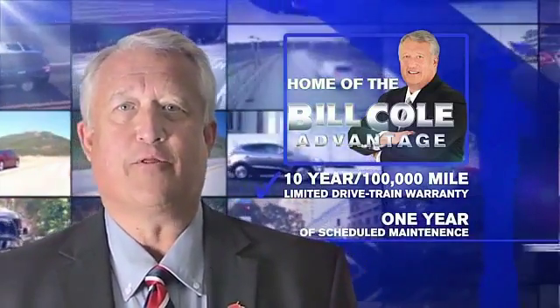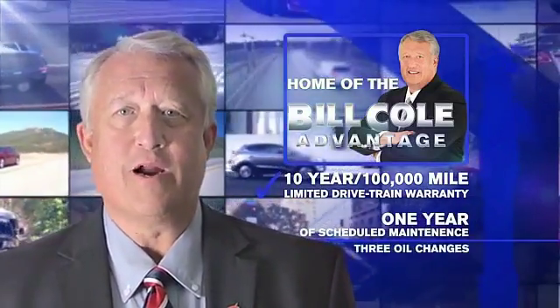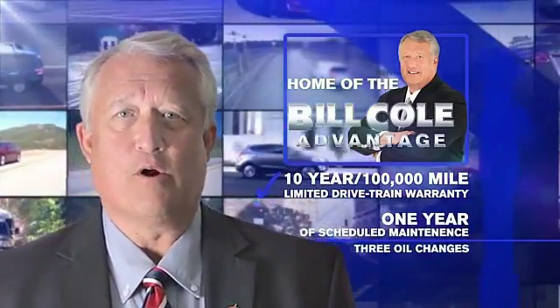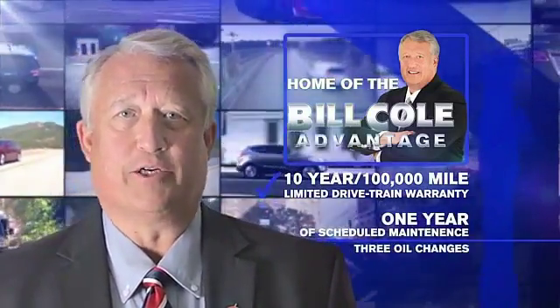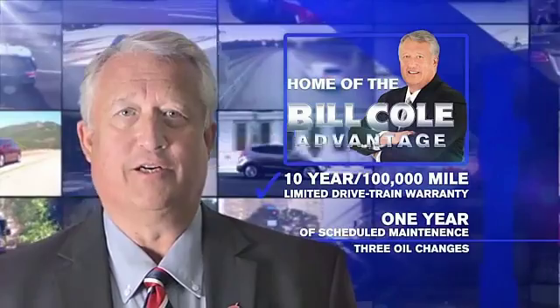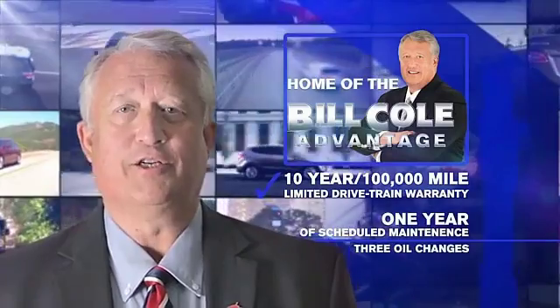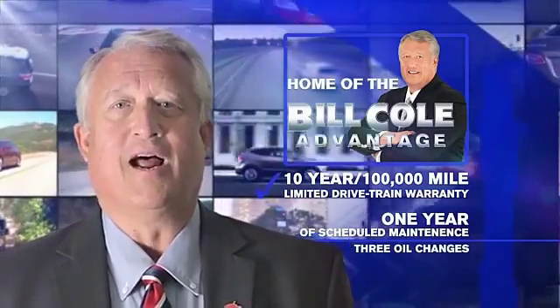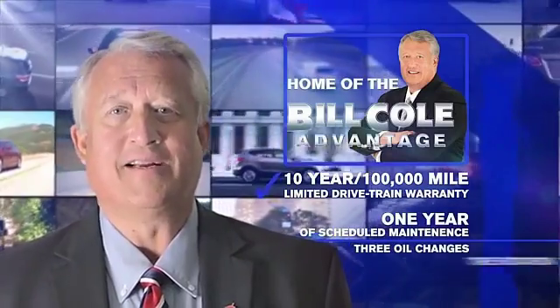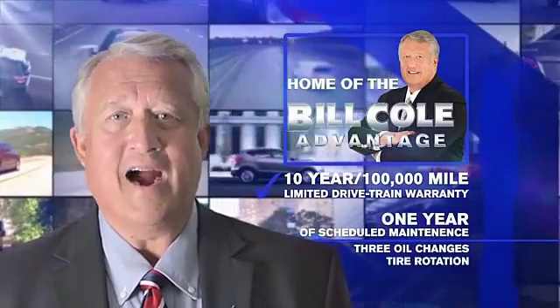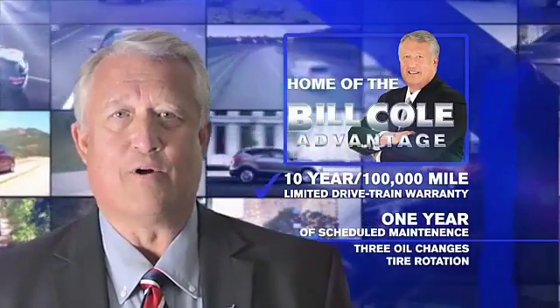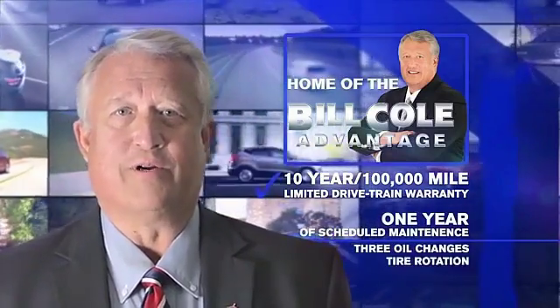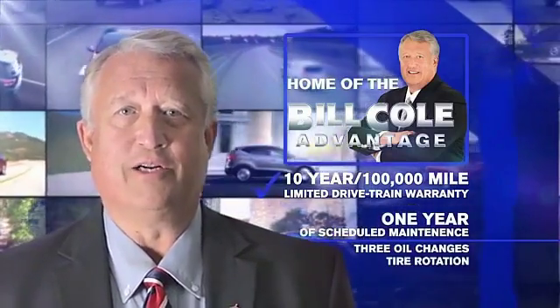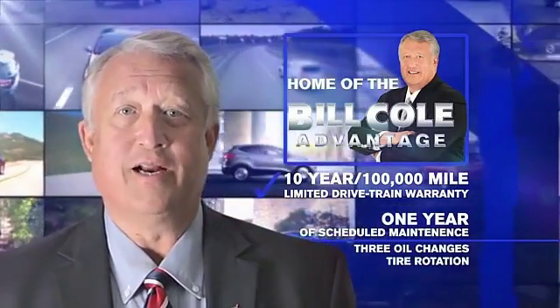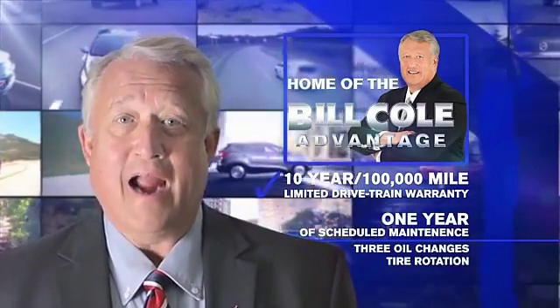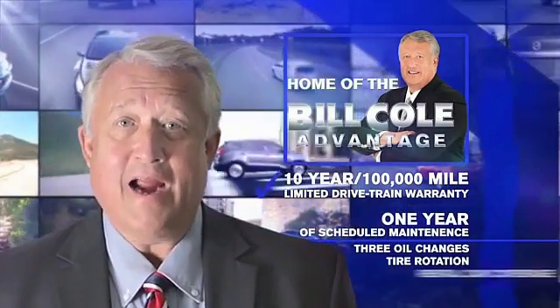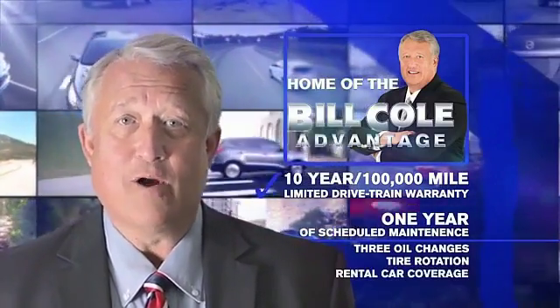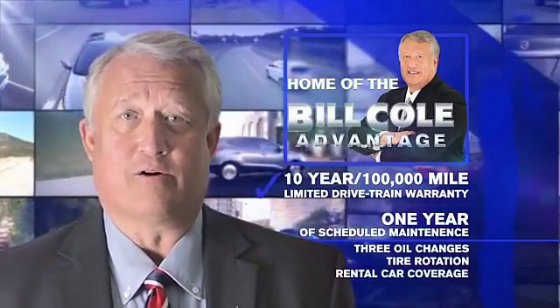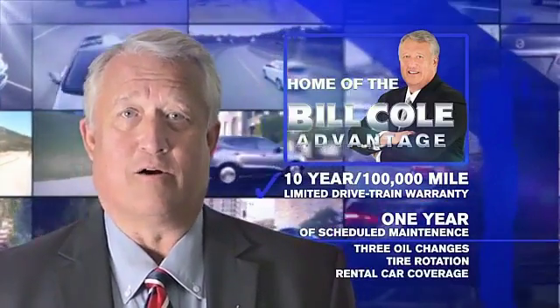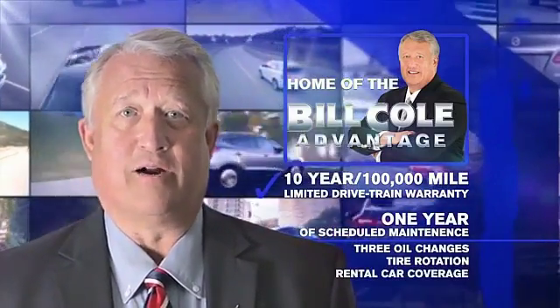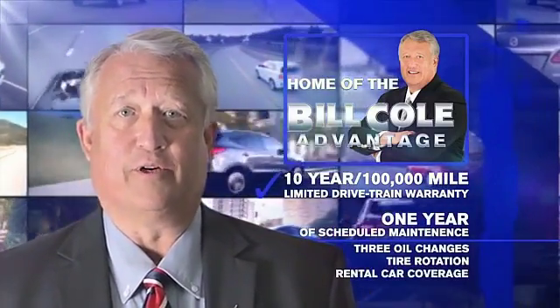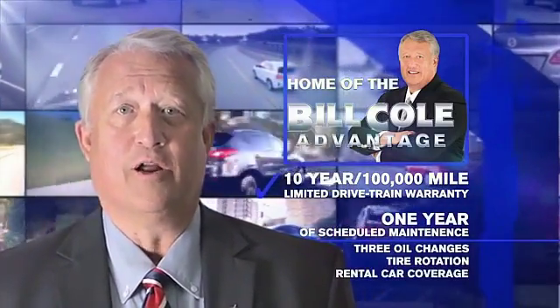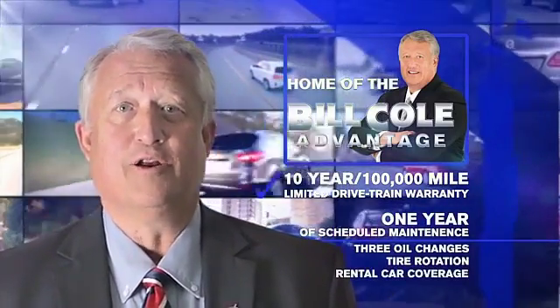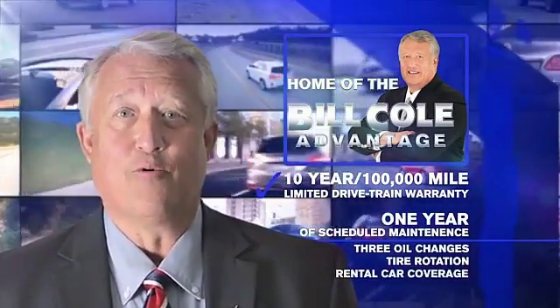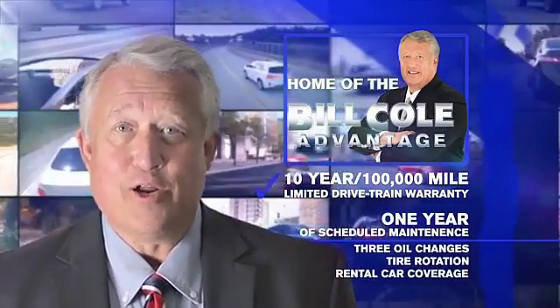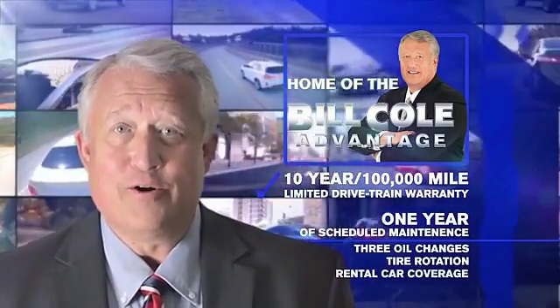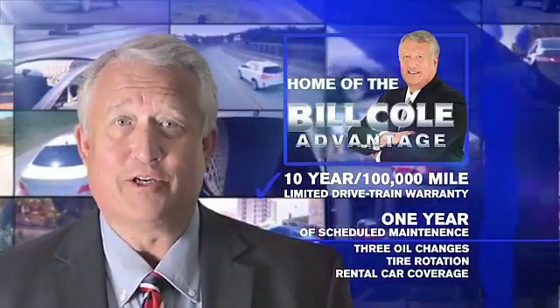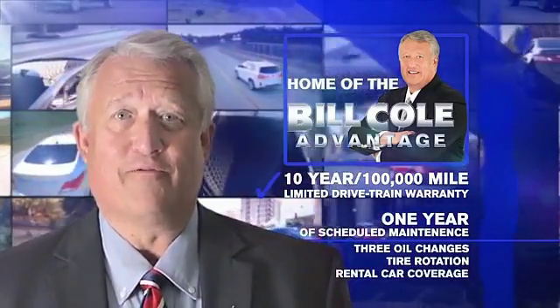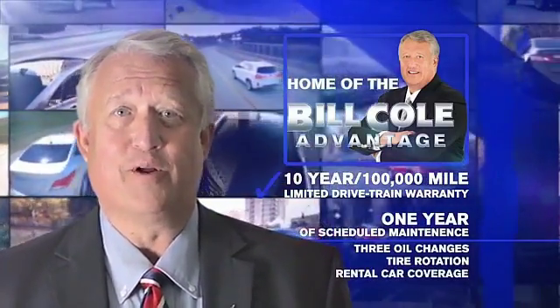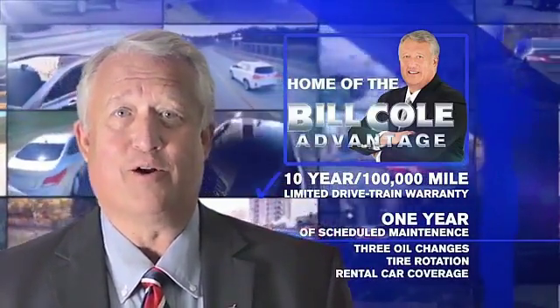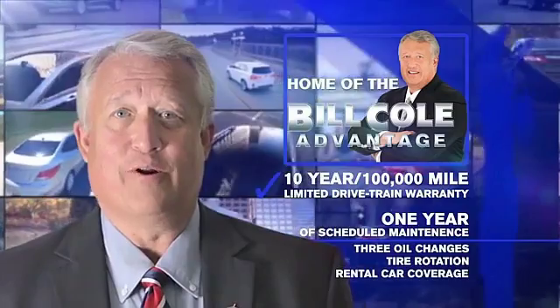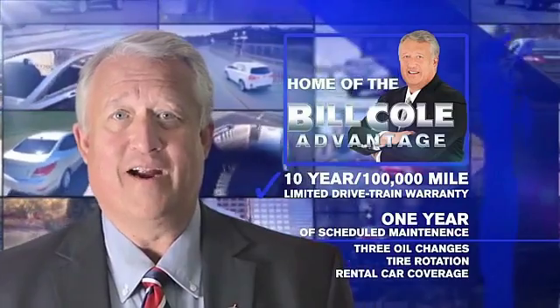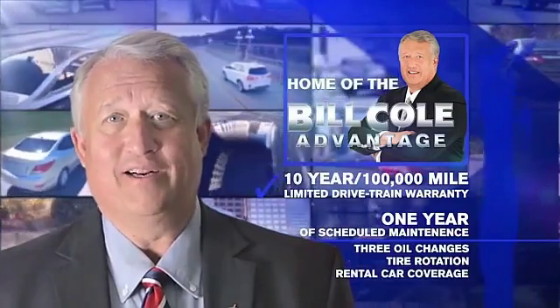Including three oil changes, a tire rotation, and rental car coverage. Don't you deserve the Bill Cole advantage?